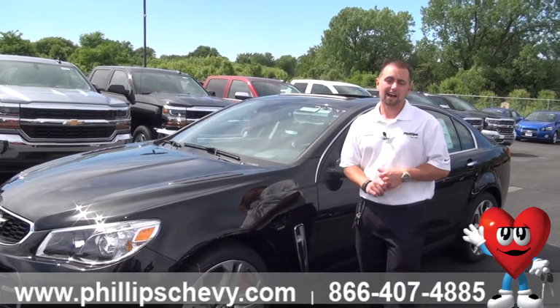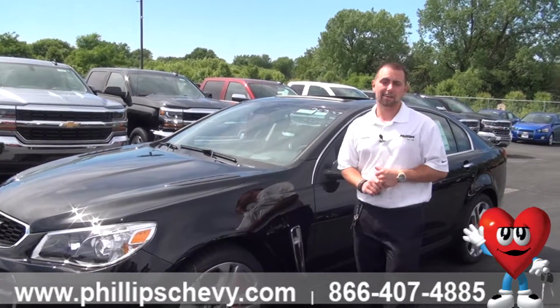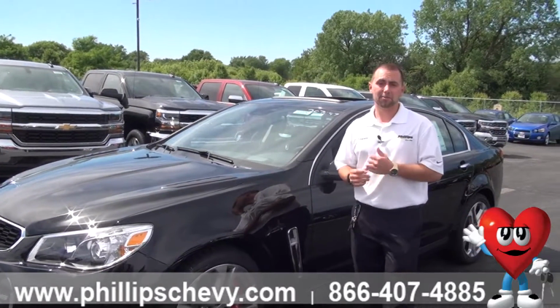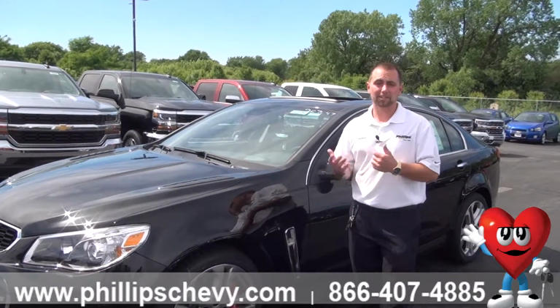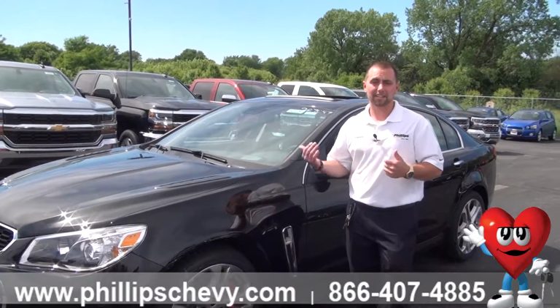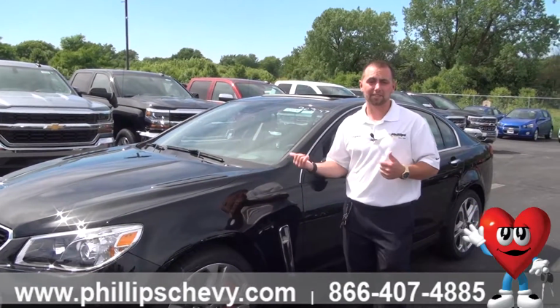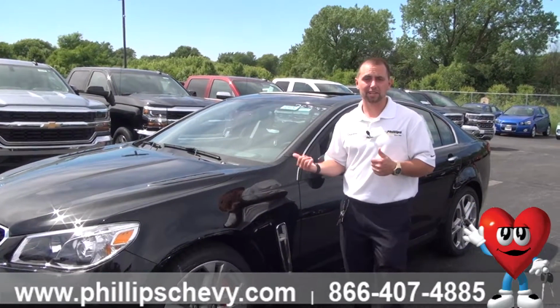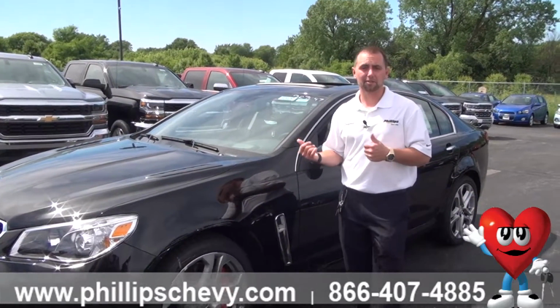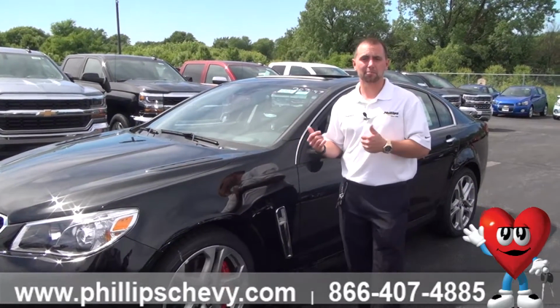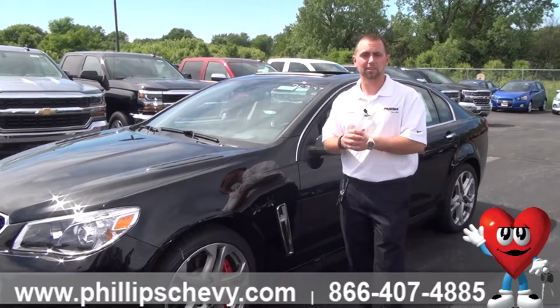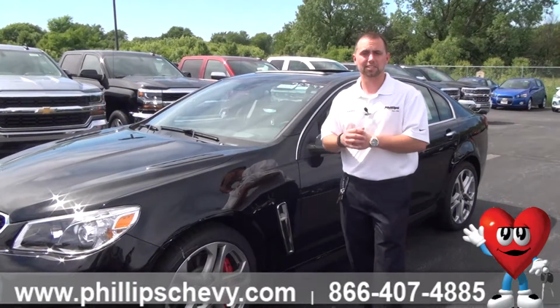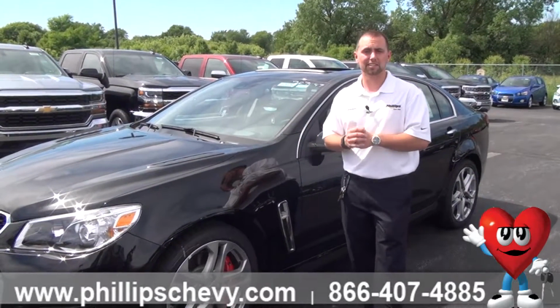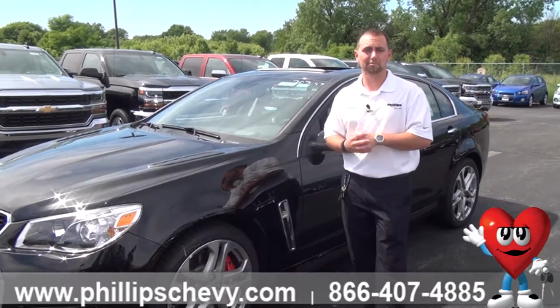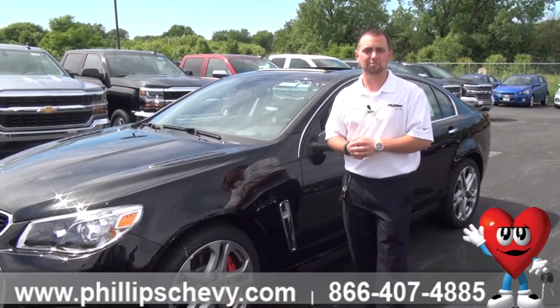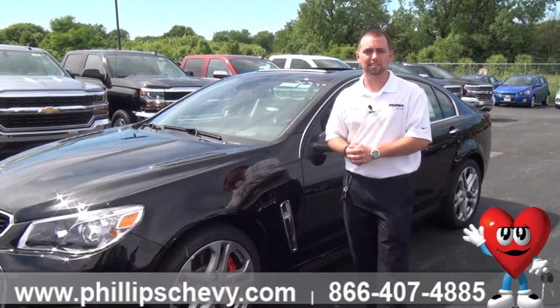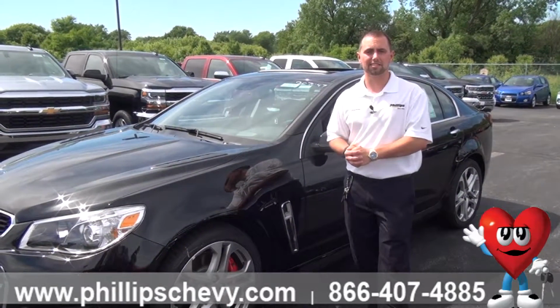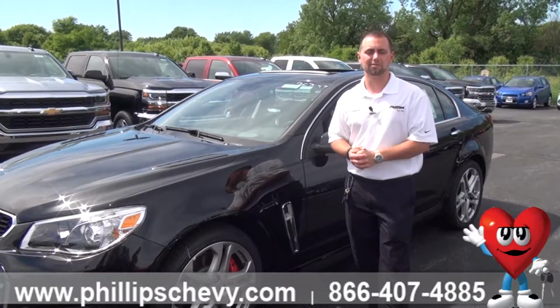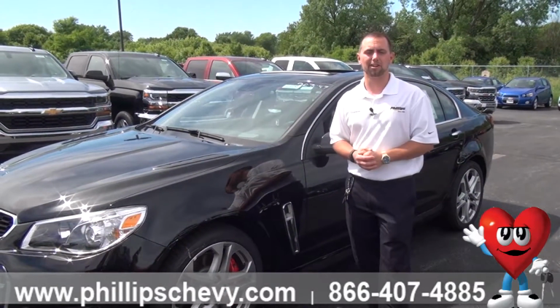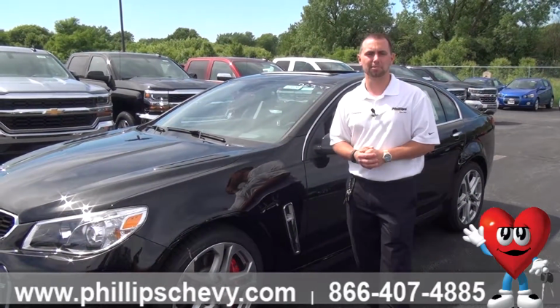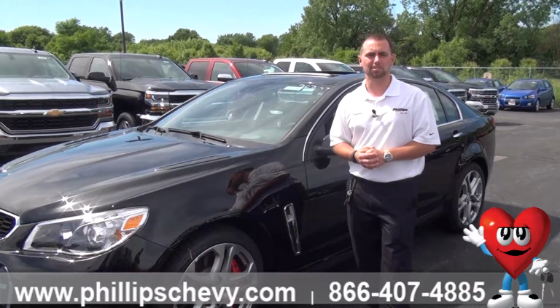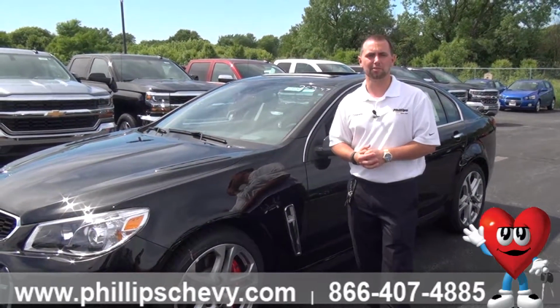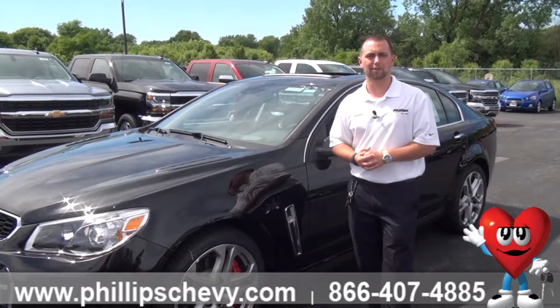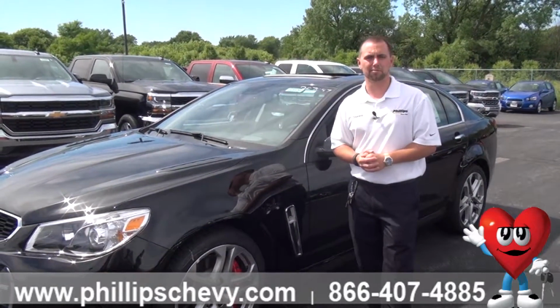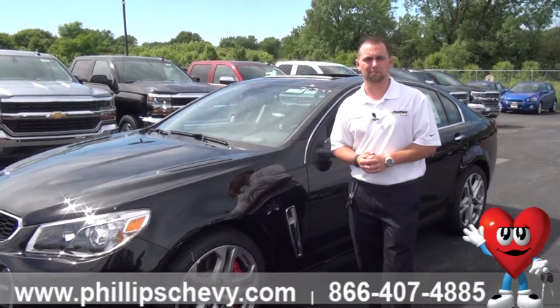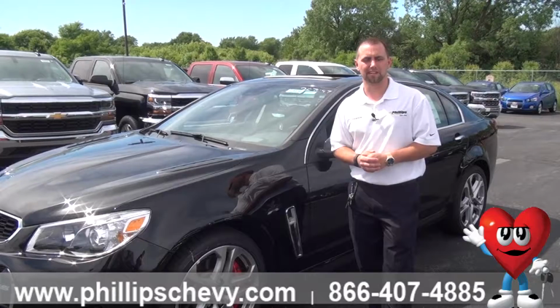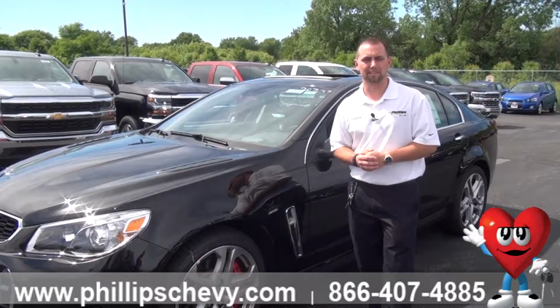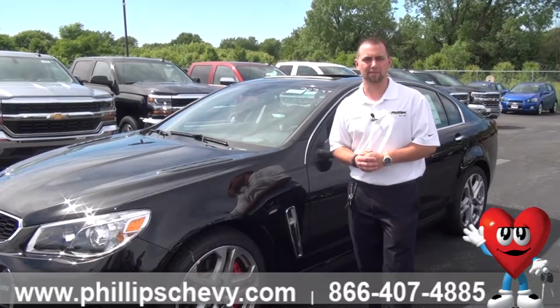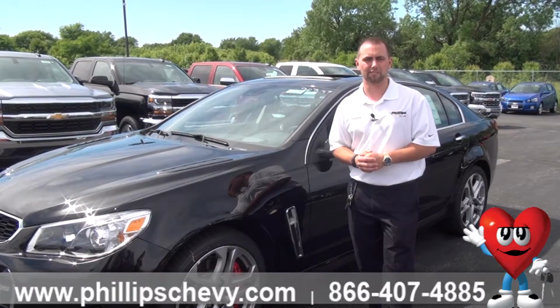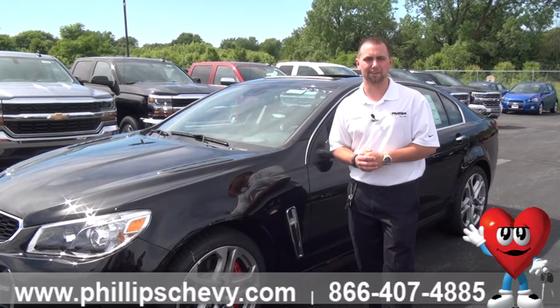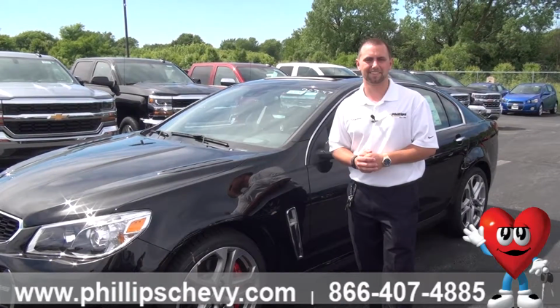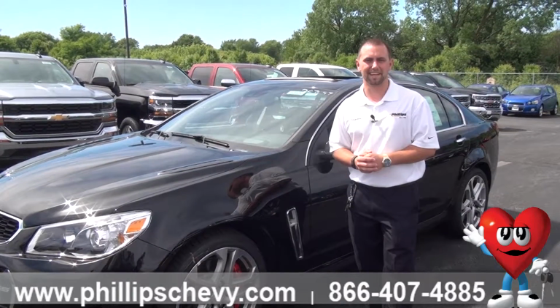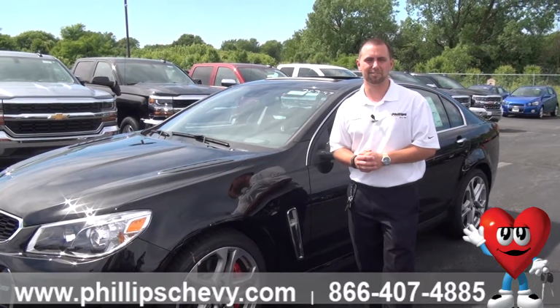If you want to take a look at one in person, come see me — Steven Robertson with Phillip Chevrolet in Frankfurt. Thank you.